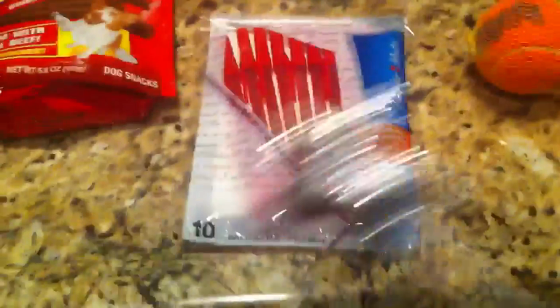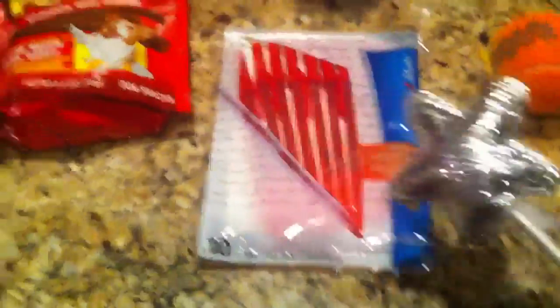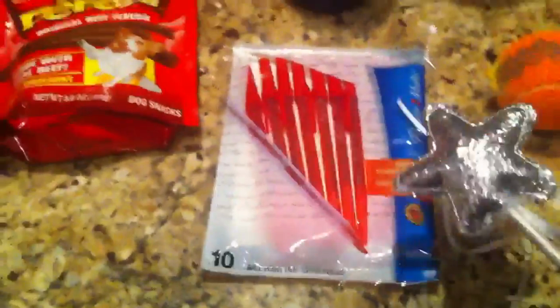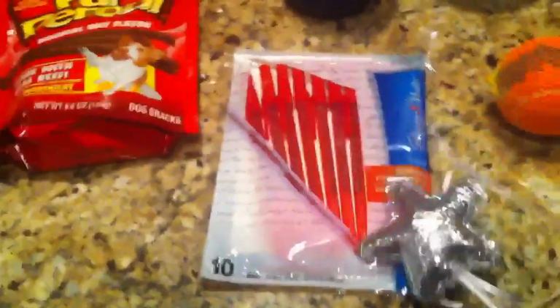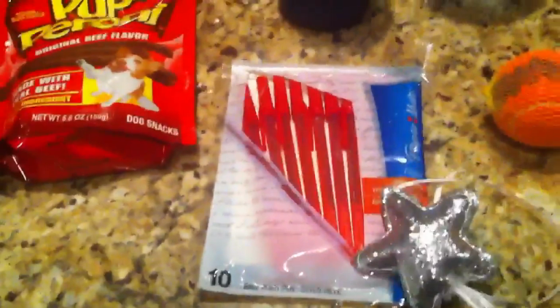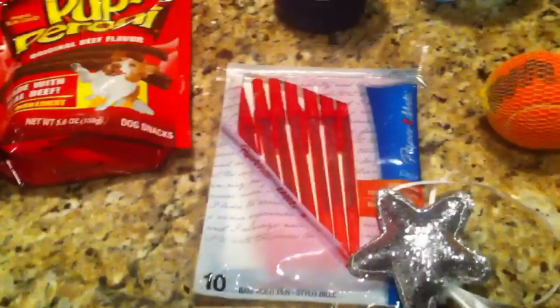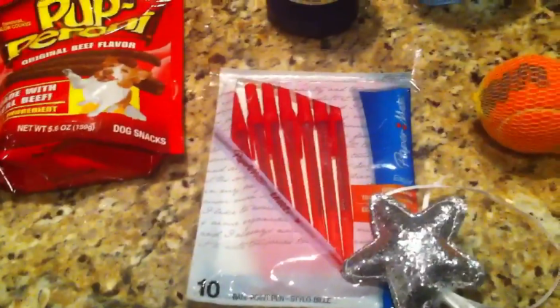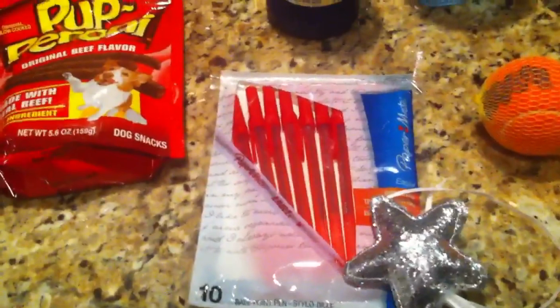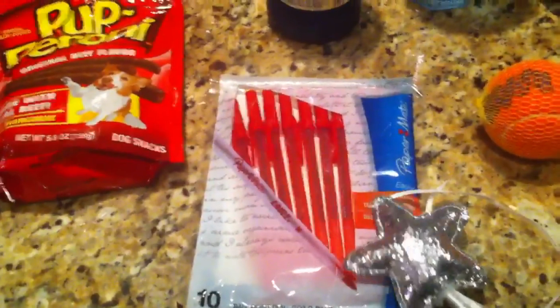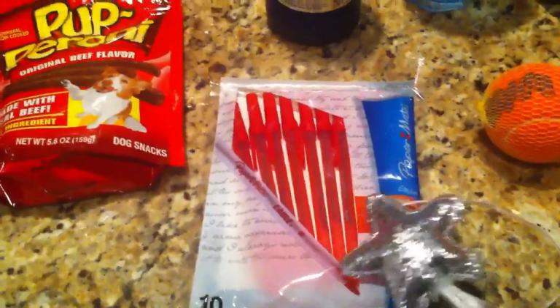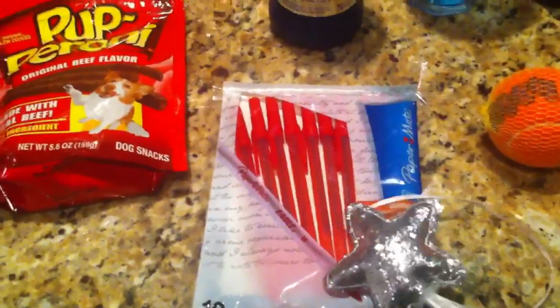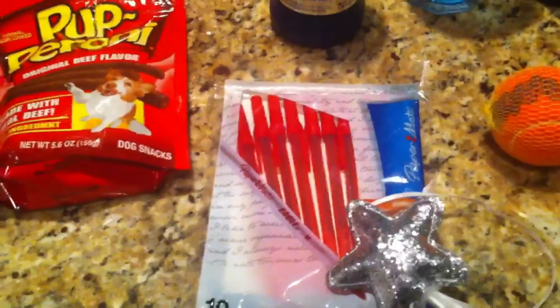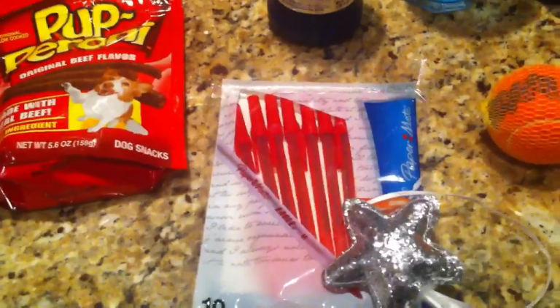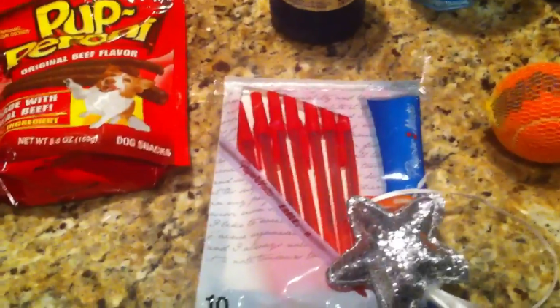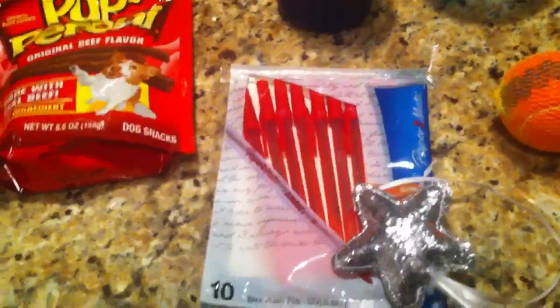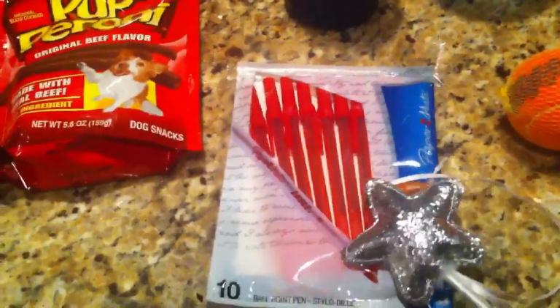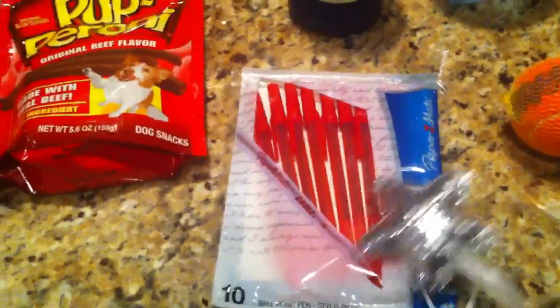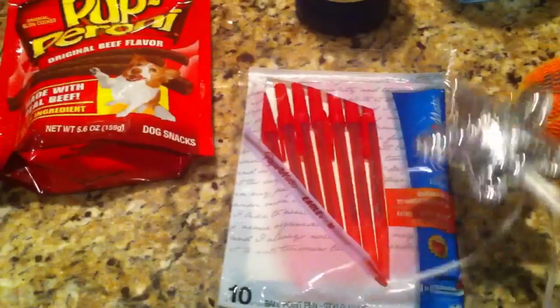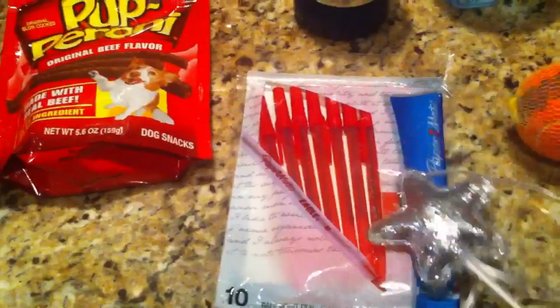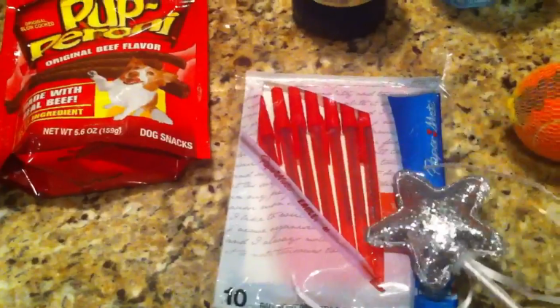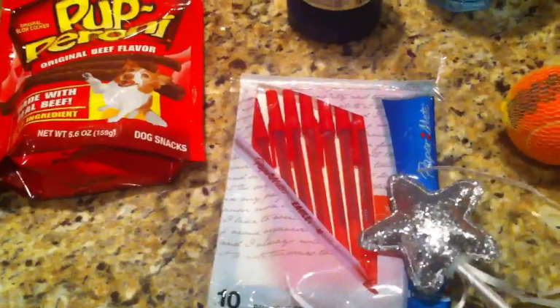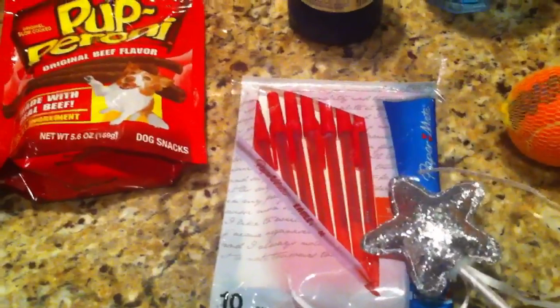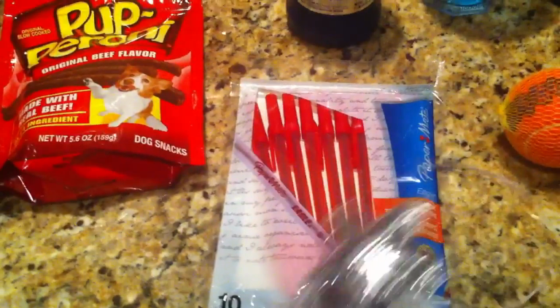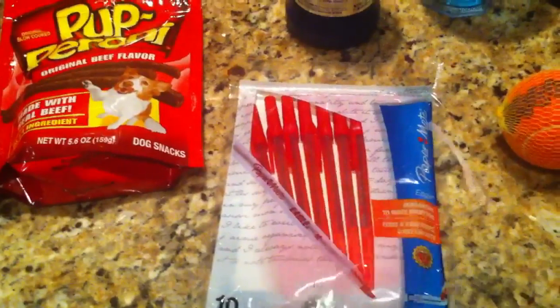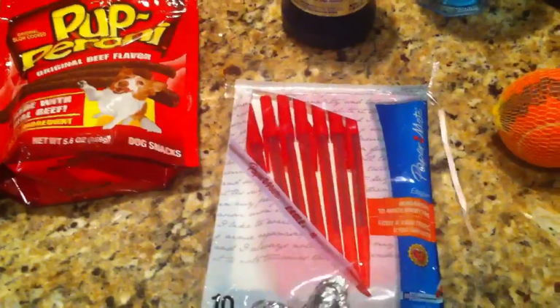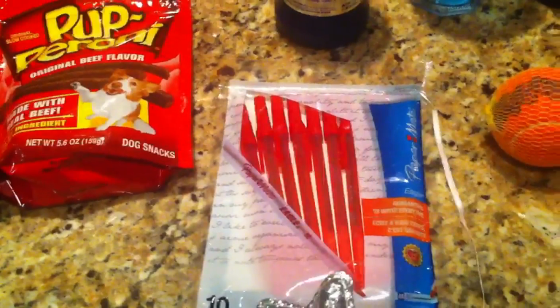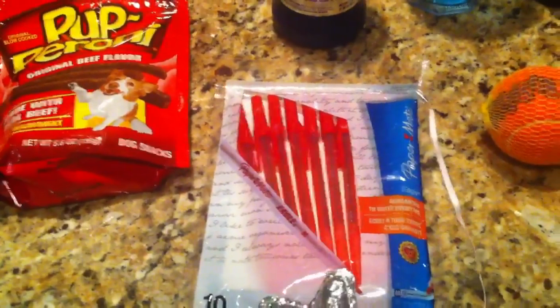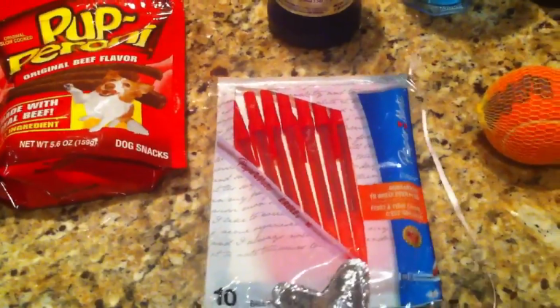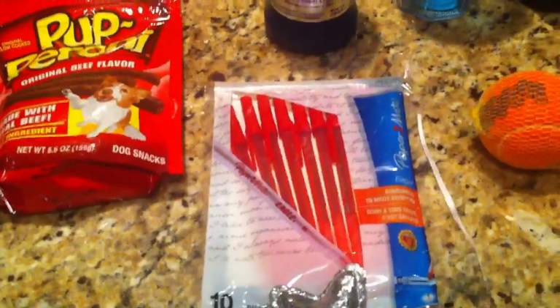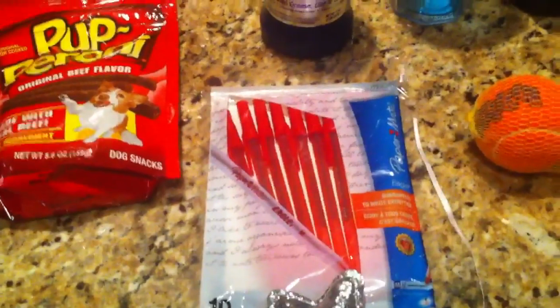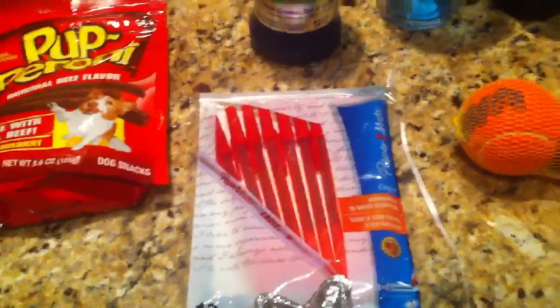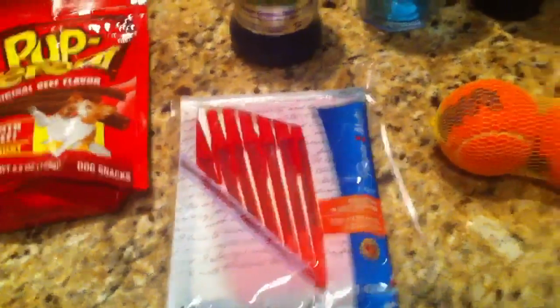Some pens. These were free with the dollar-off Target coupon. These were a dollar, so completely free.